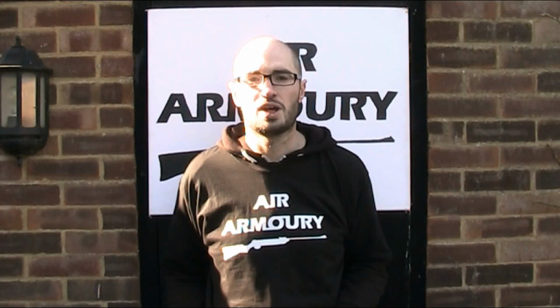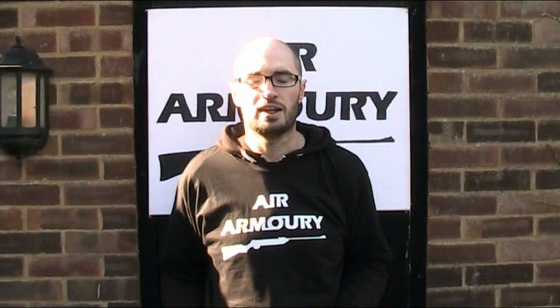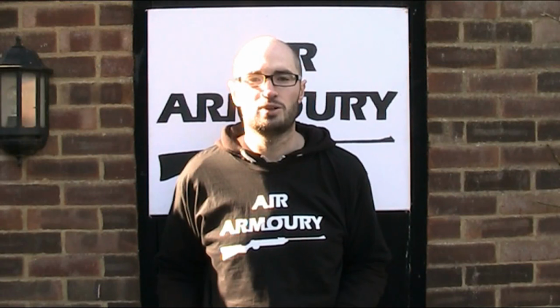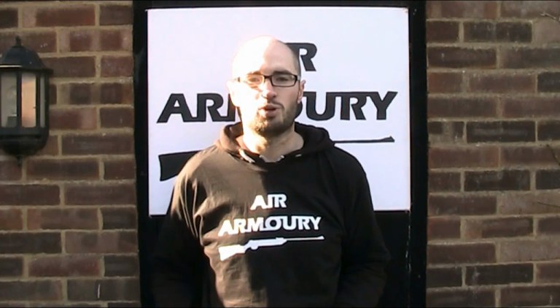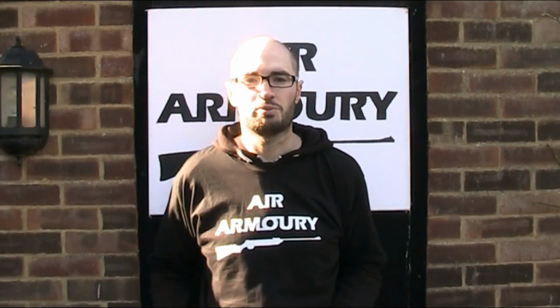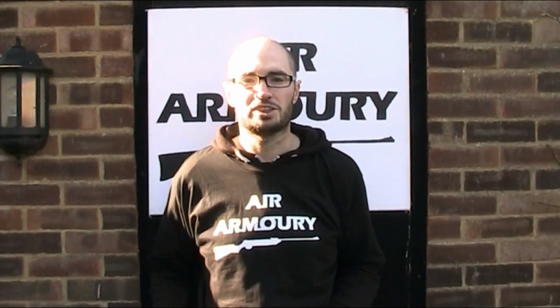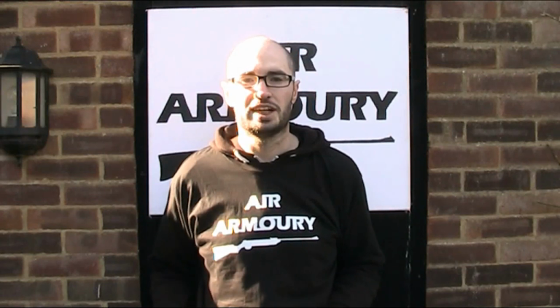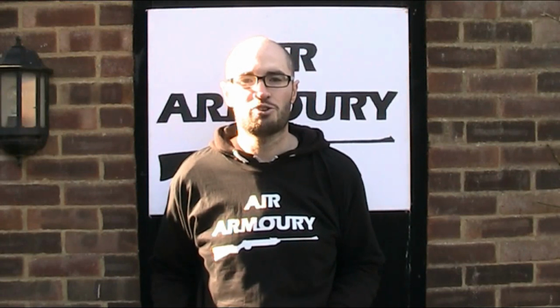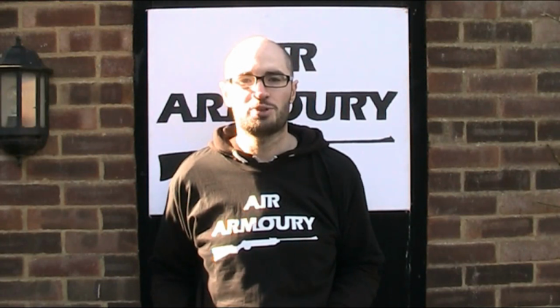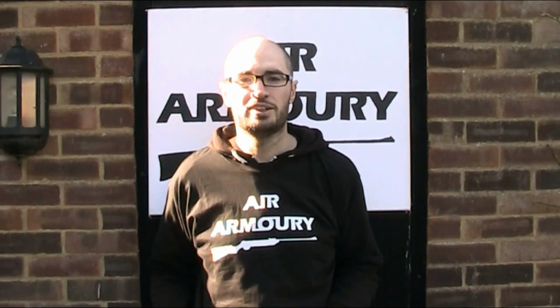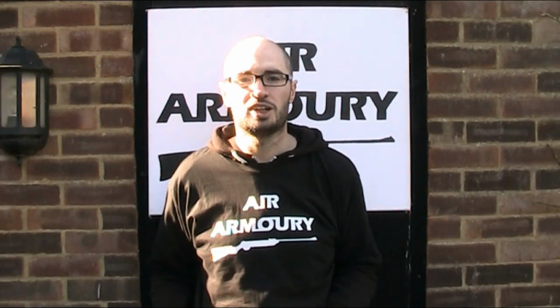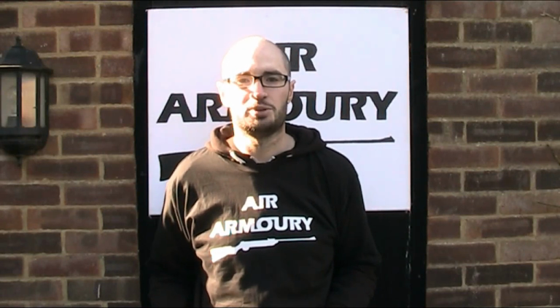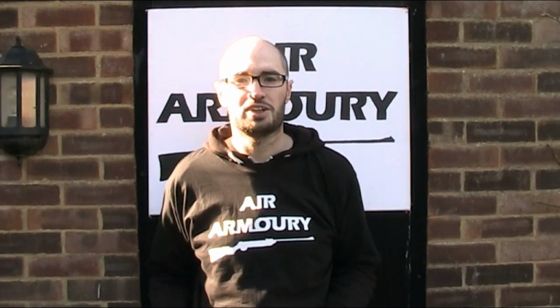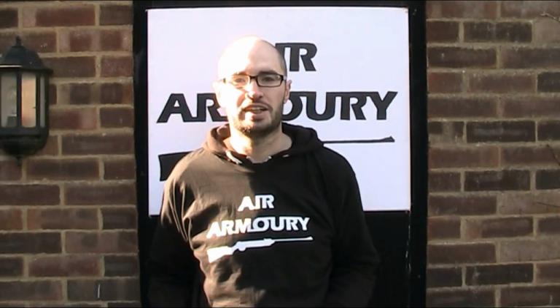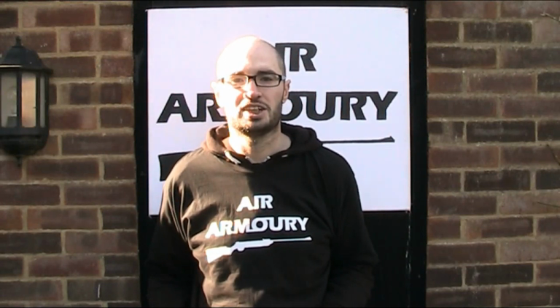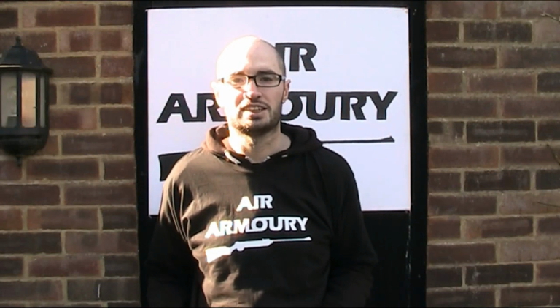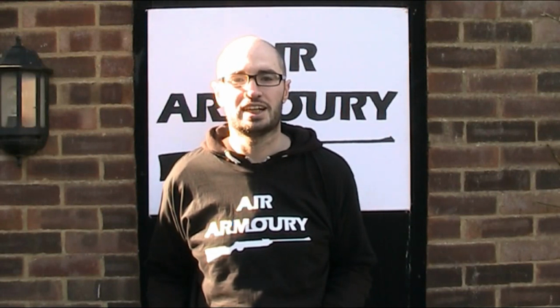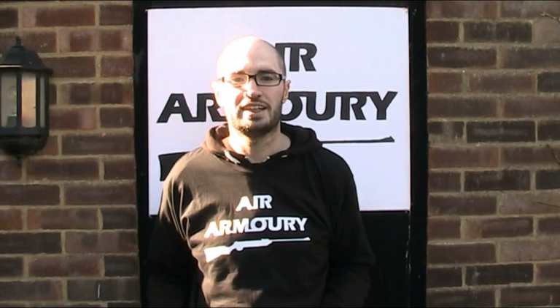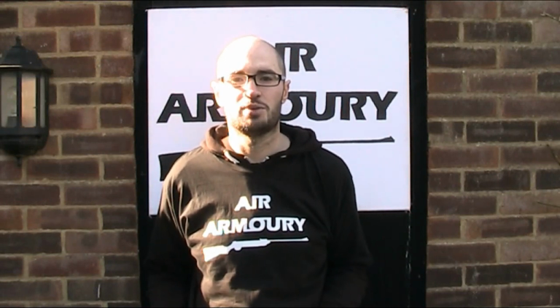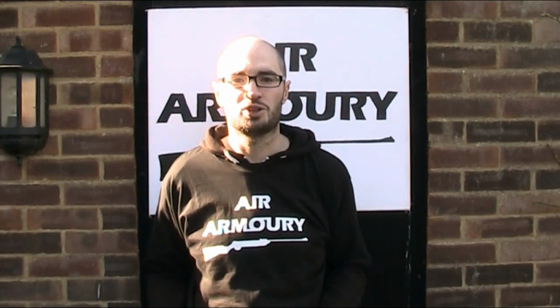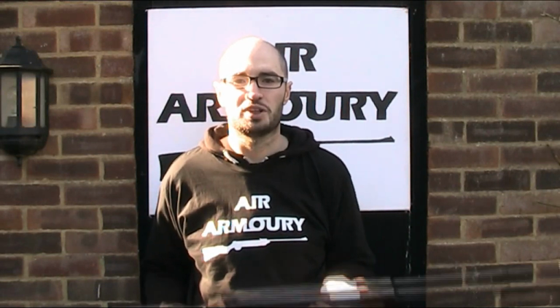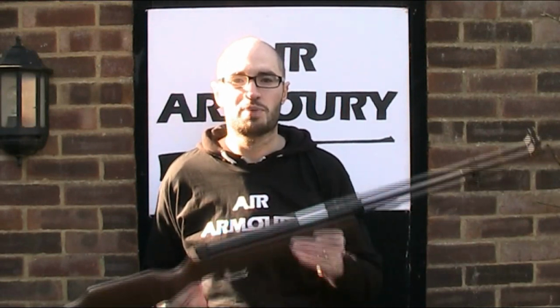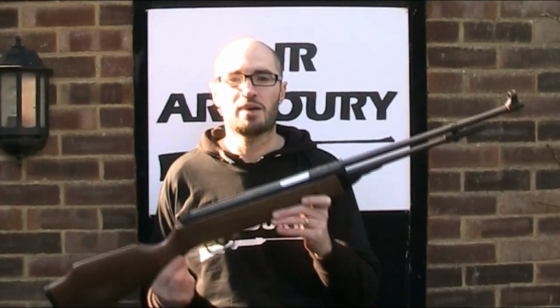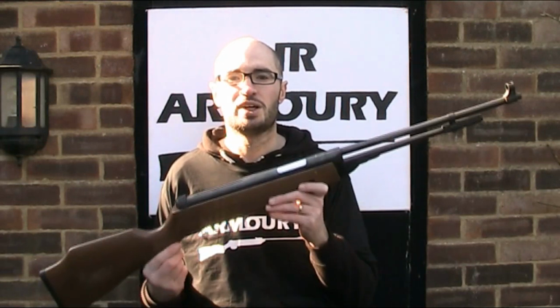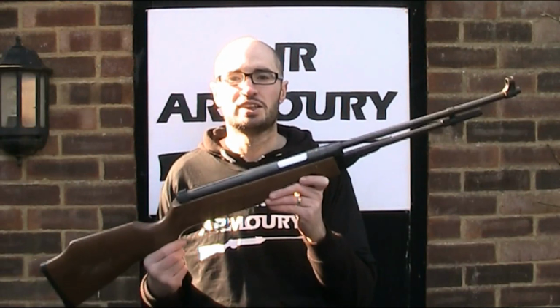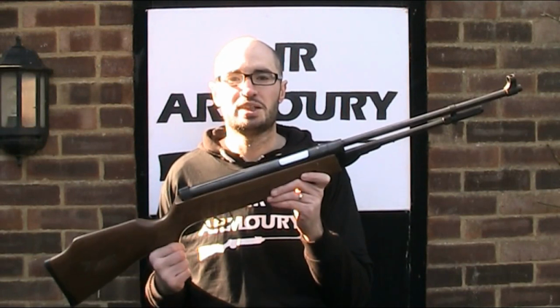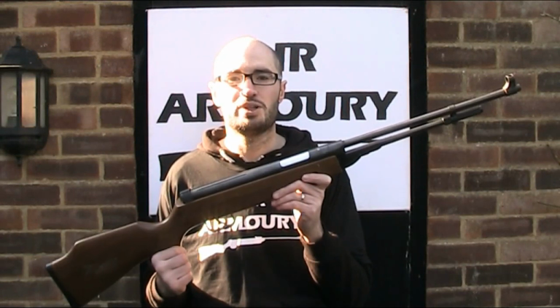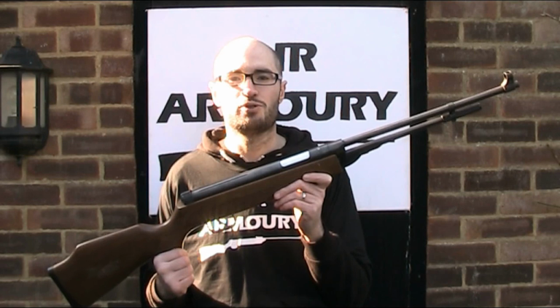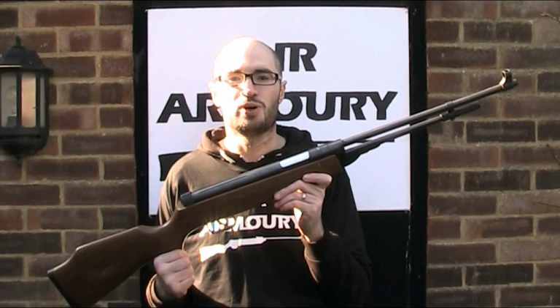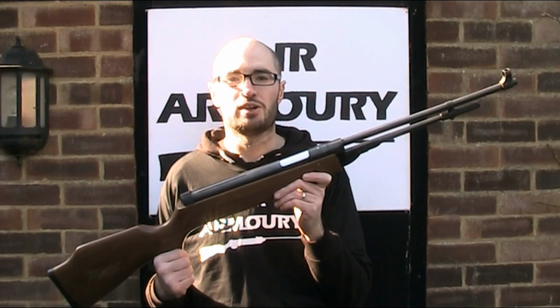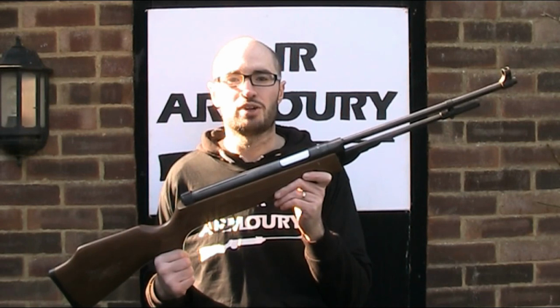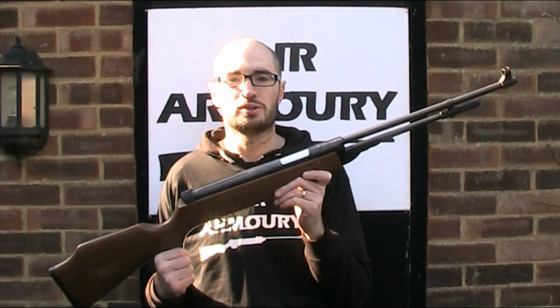Hello and welcome back to the Air Armoury. I'm JRH and today I'm looking at the BAM DB4 Air Rifle.